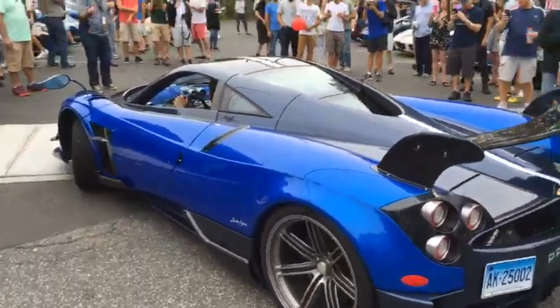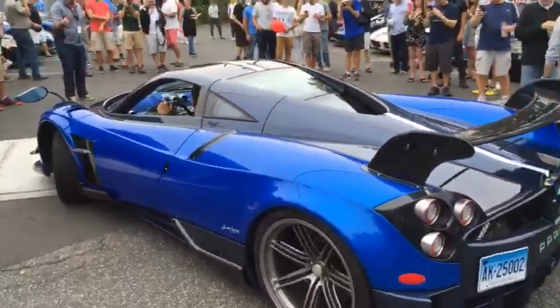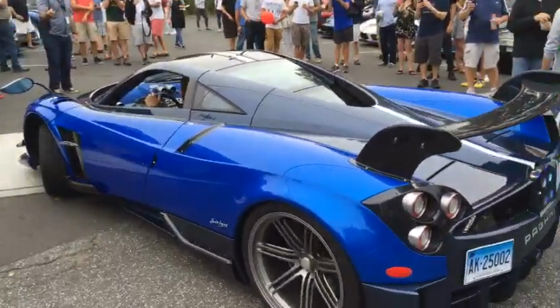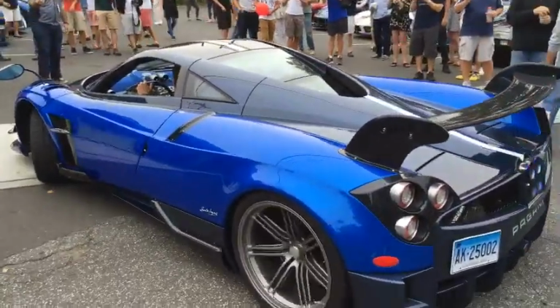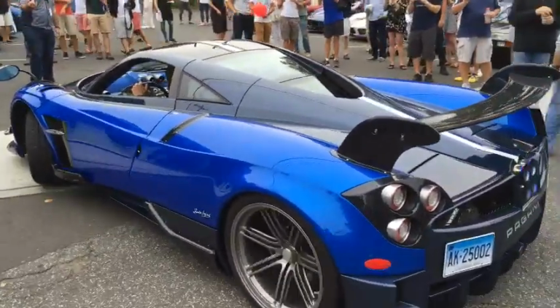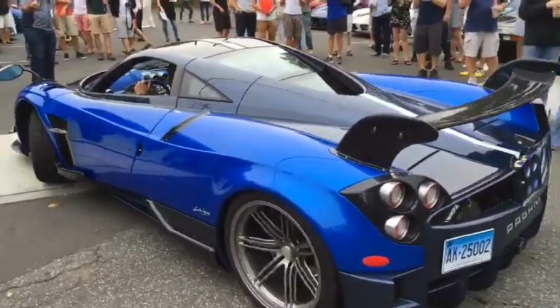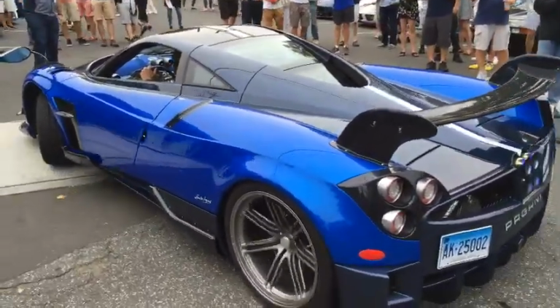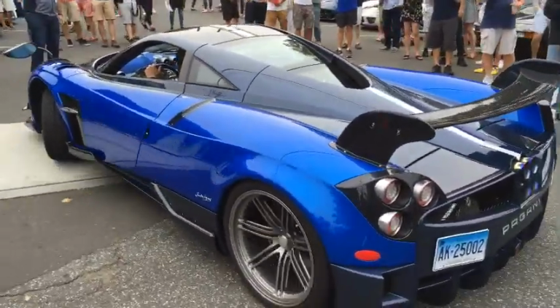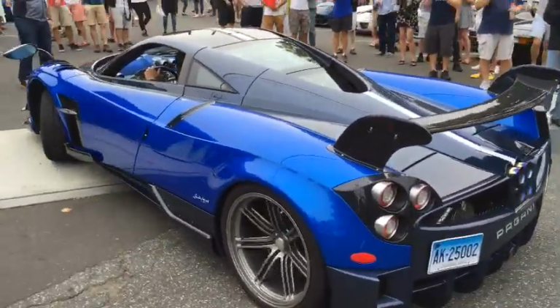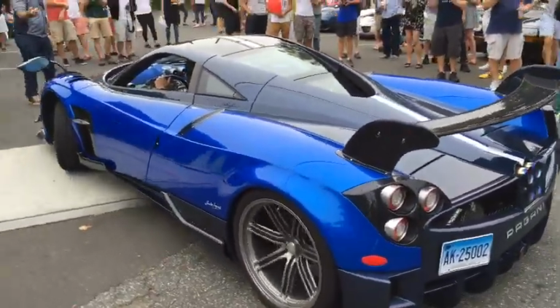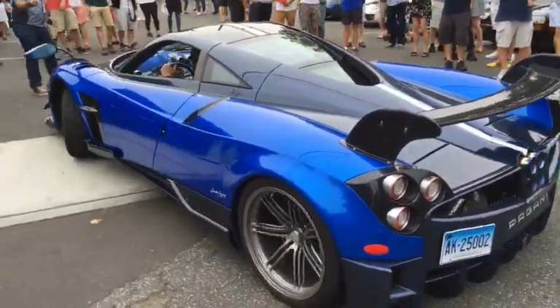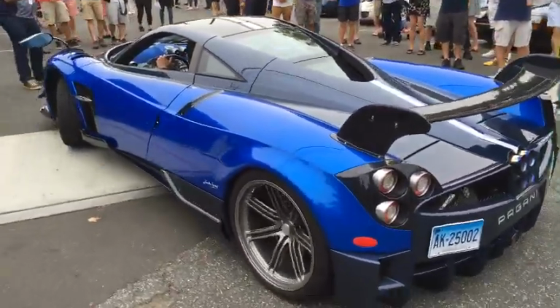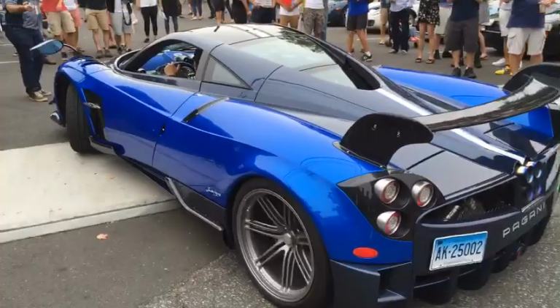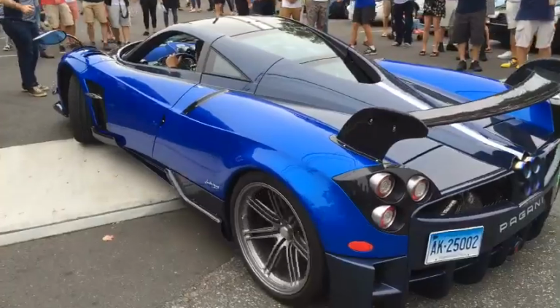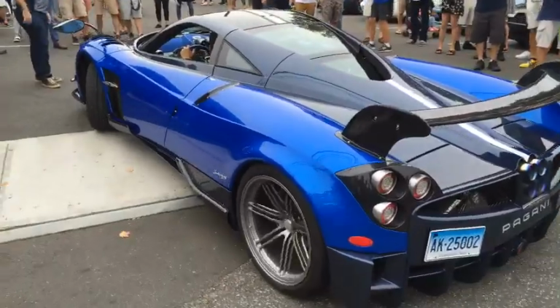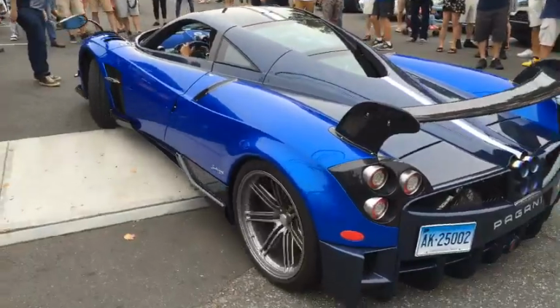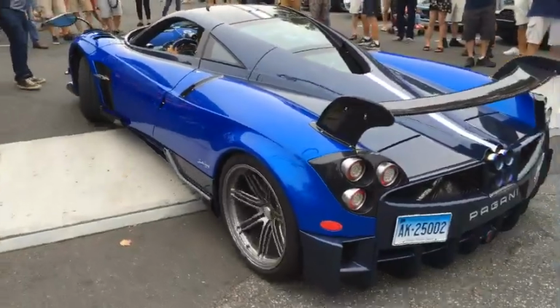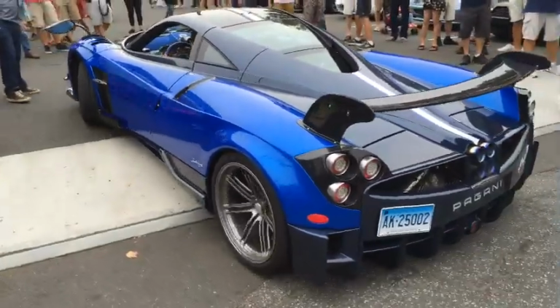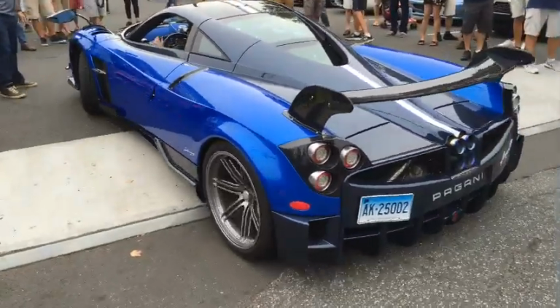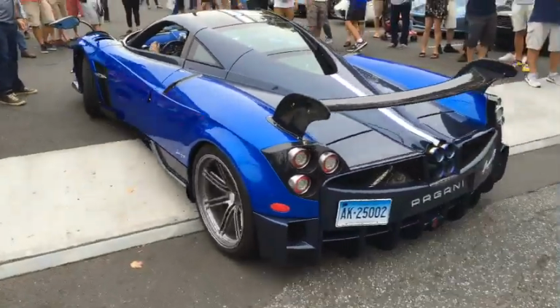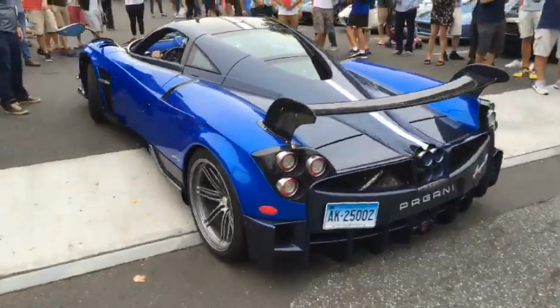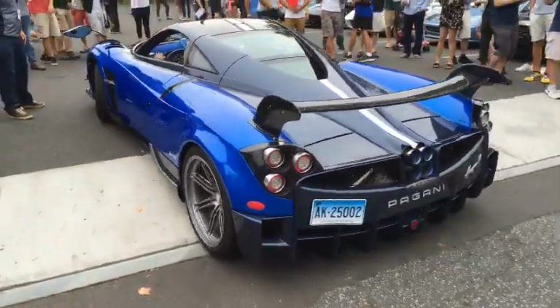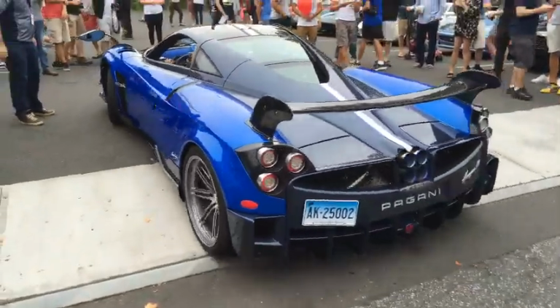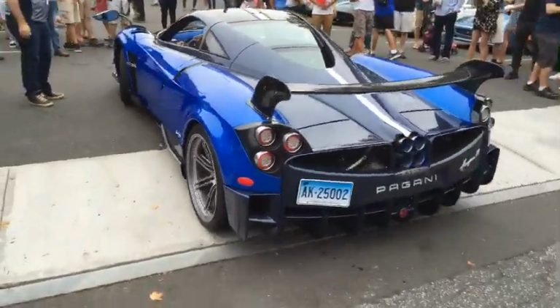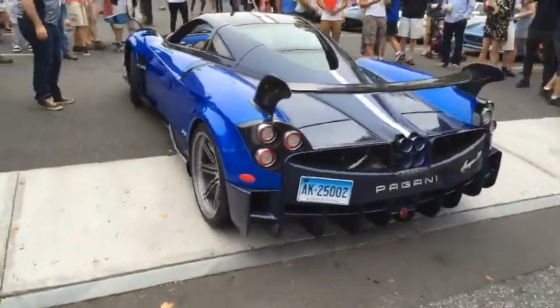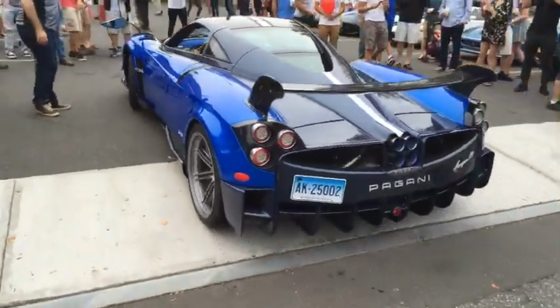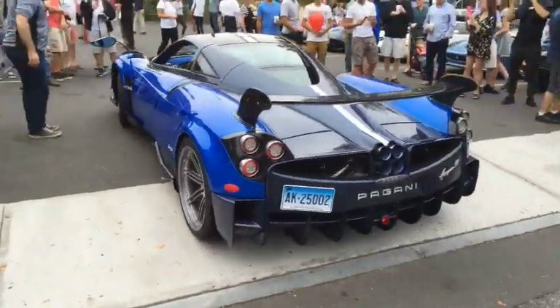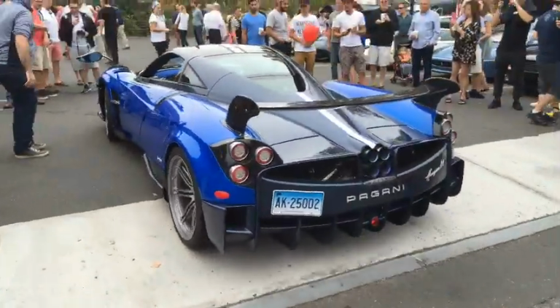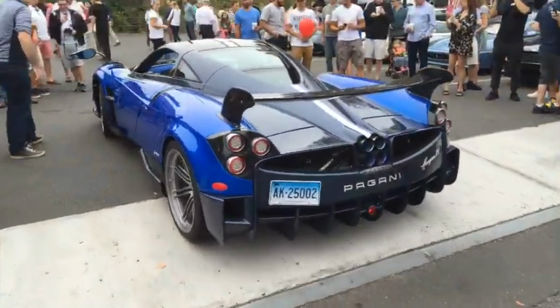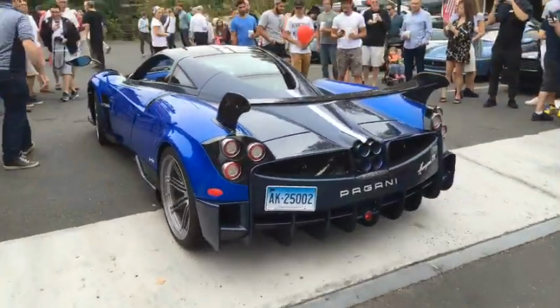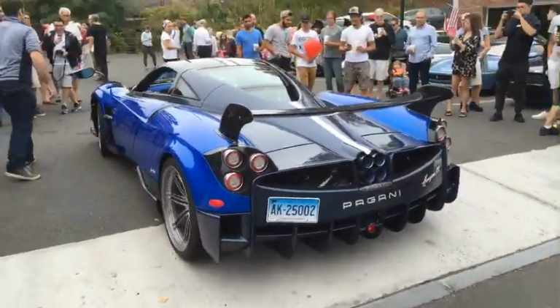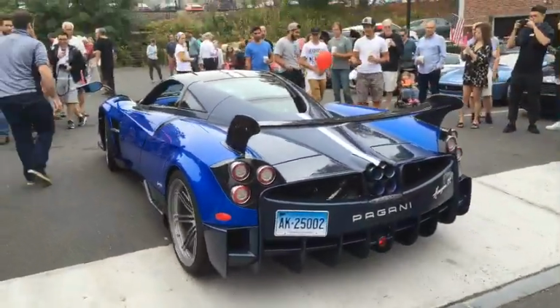Let's see if this Pagani can clear the — he did, he cleared the parking lot.